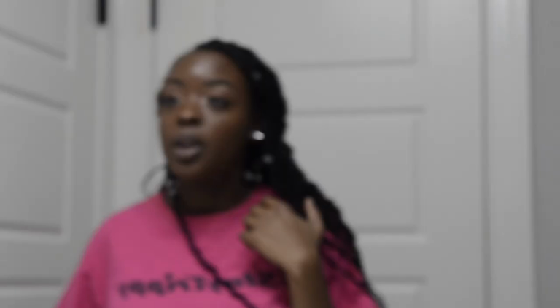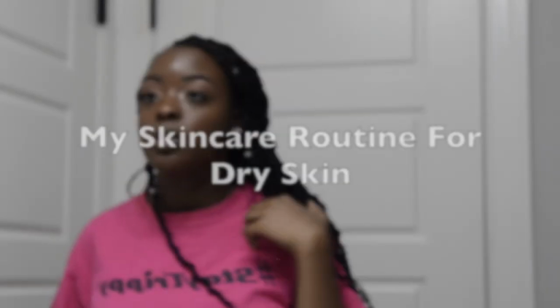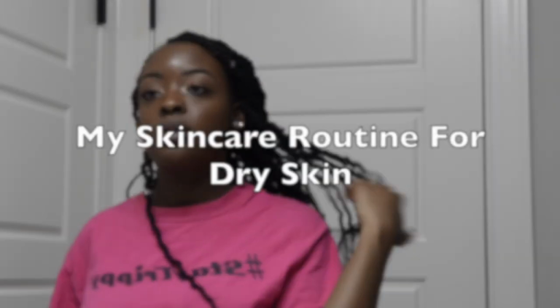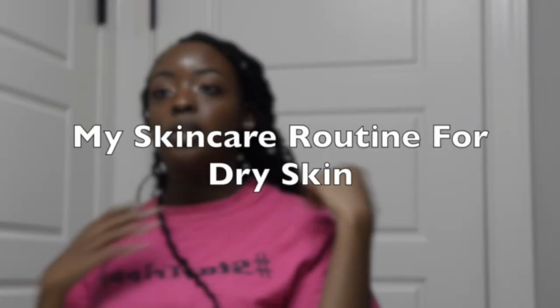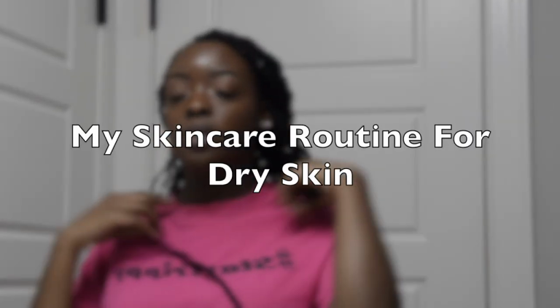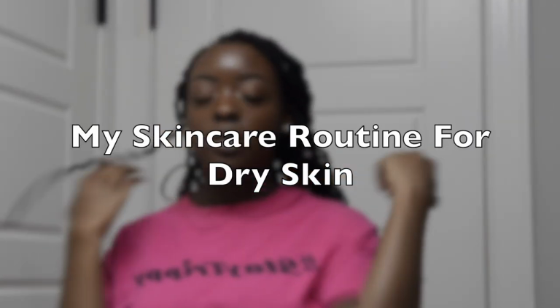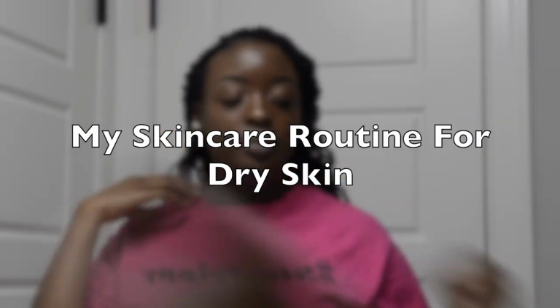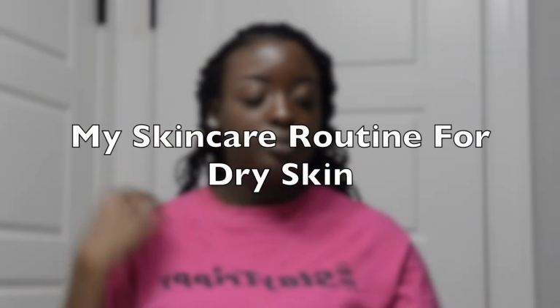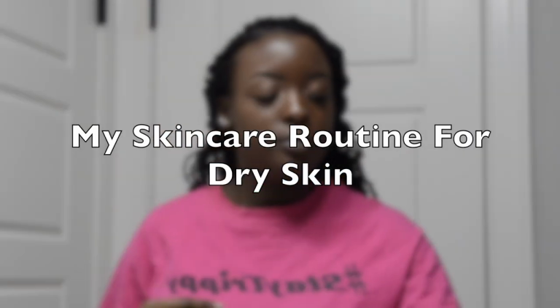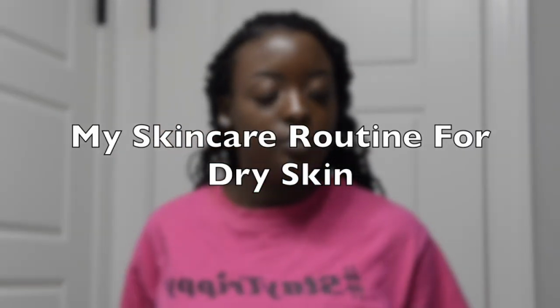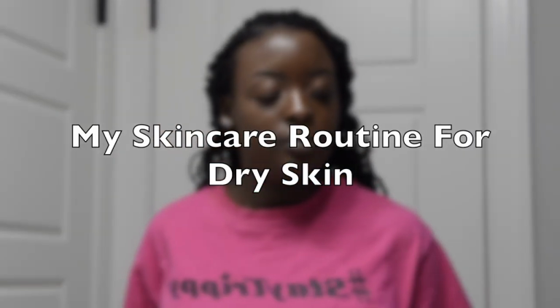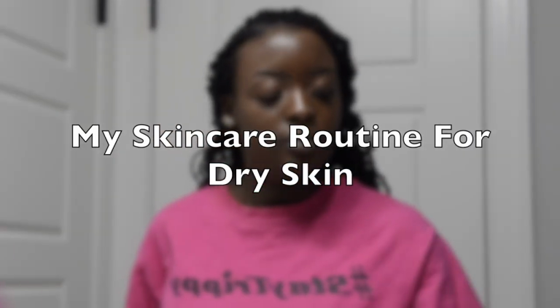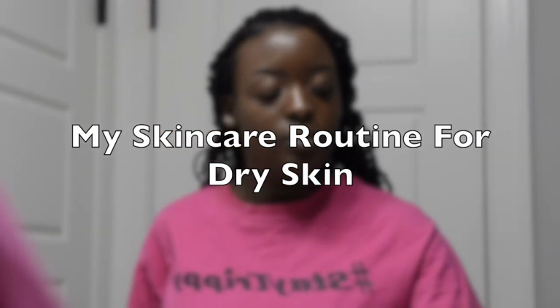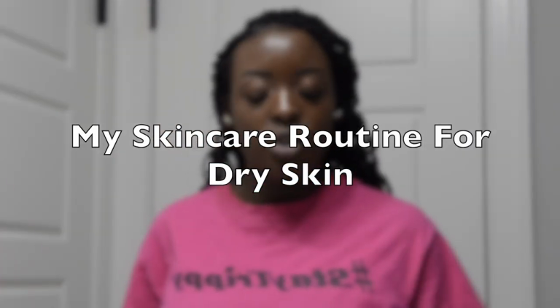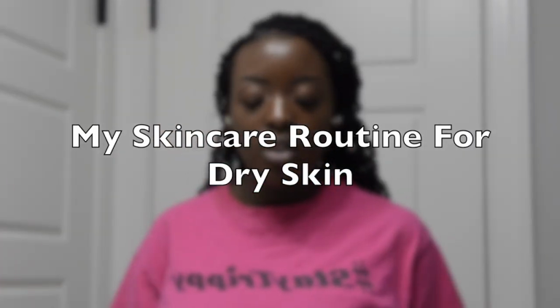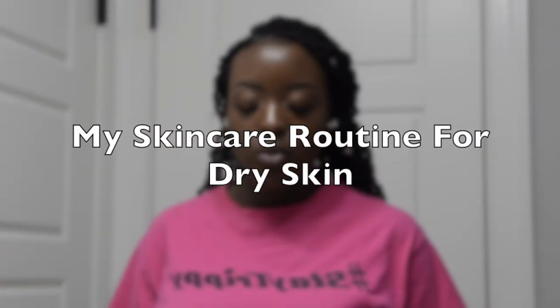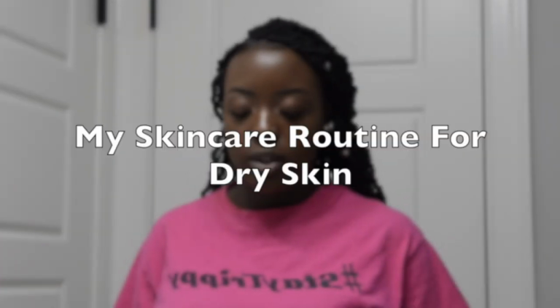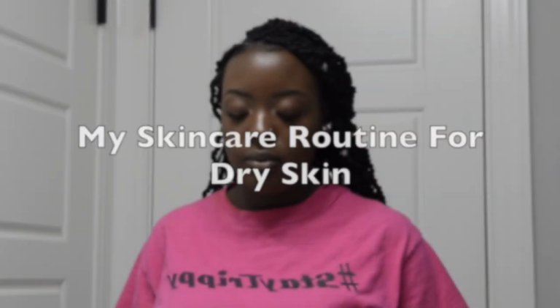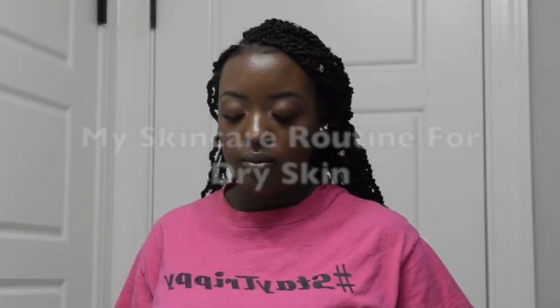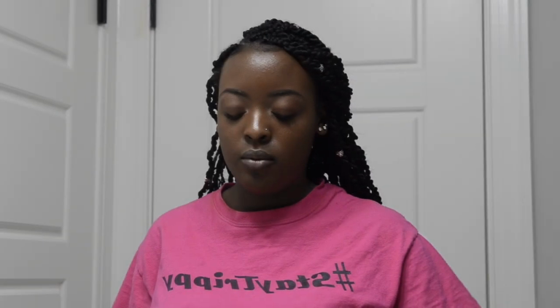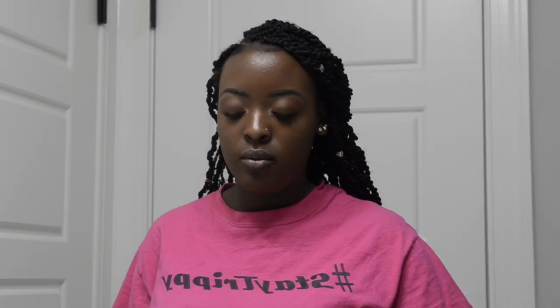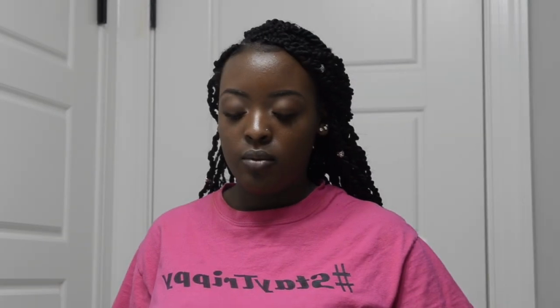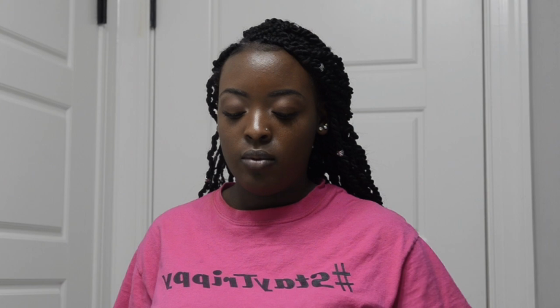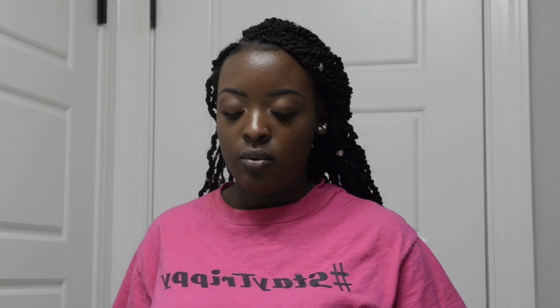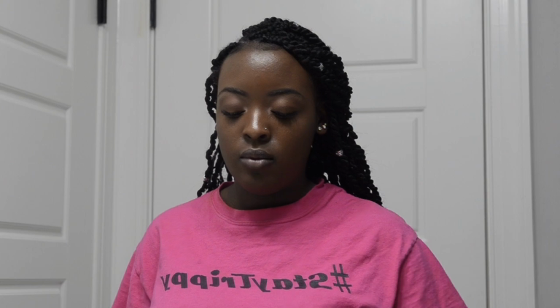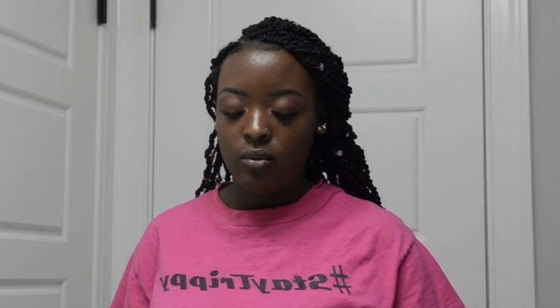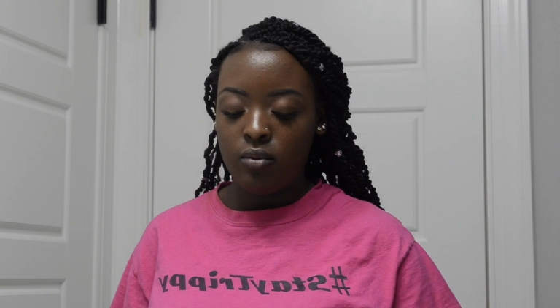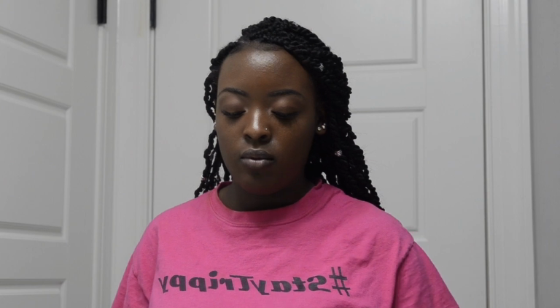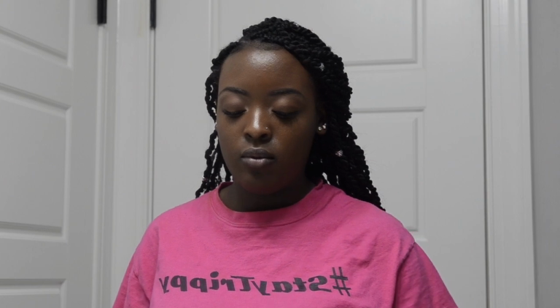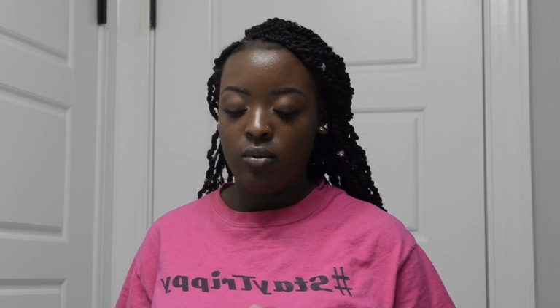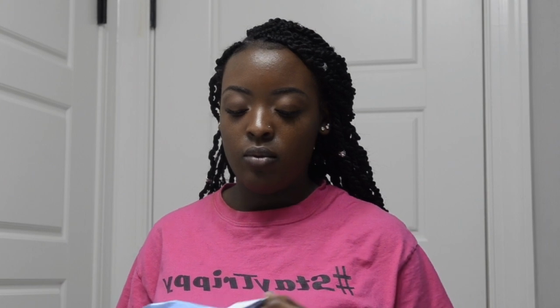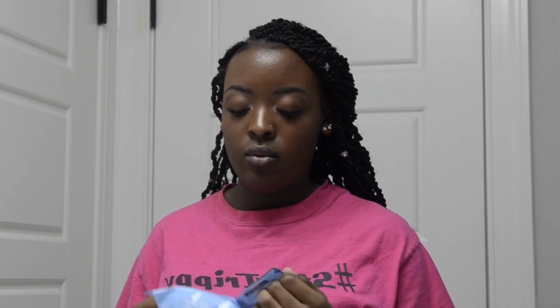Hey K-Nation! Today I'm doing a video on my skincare routine and also about how I cleared up my dark spots and all of my acne.